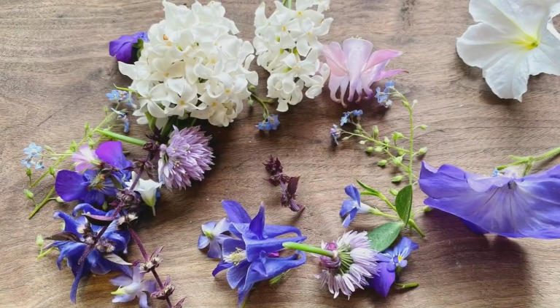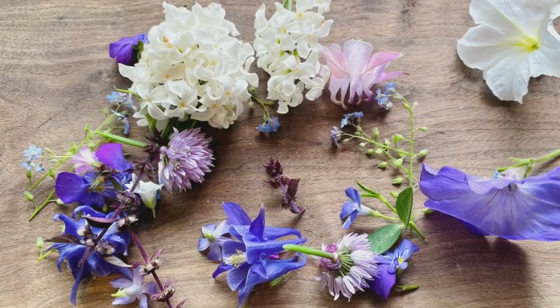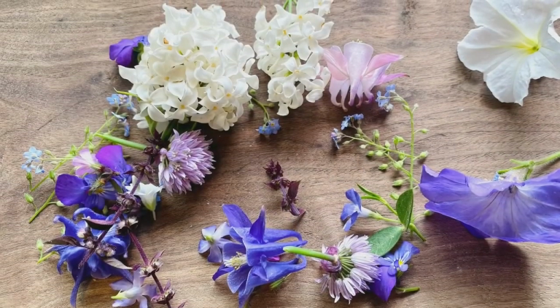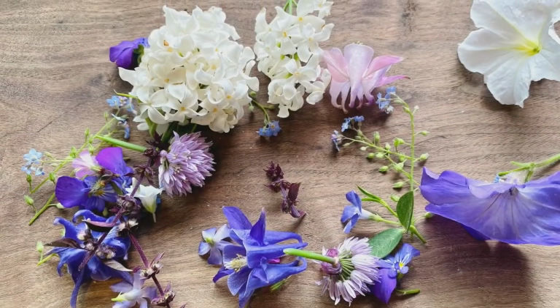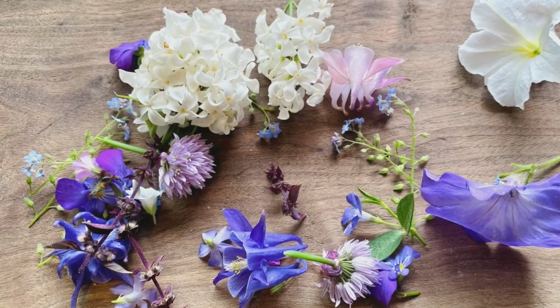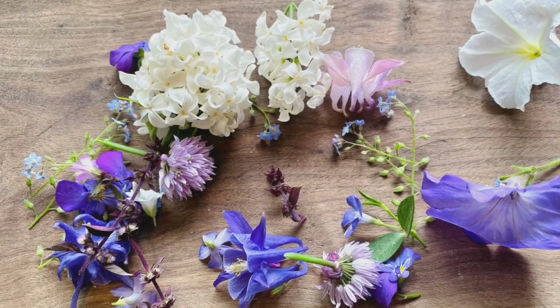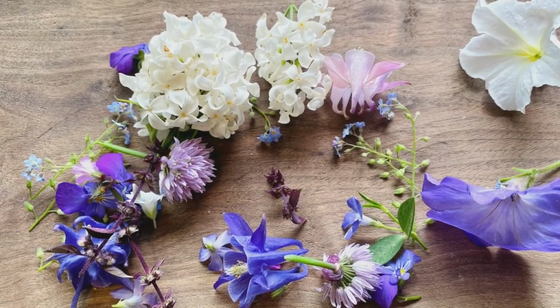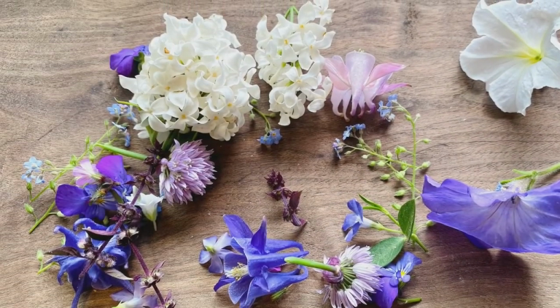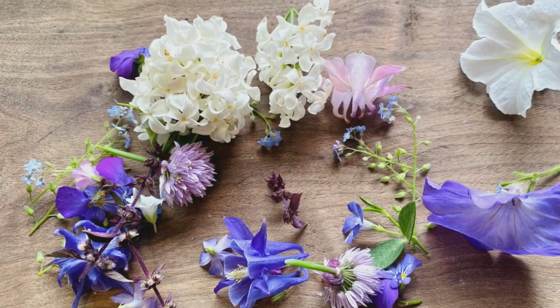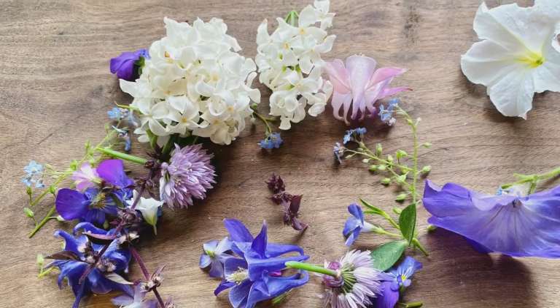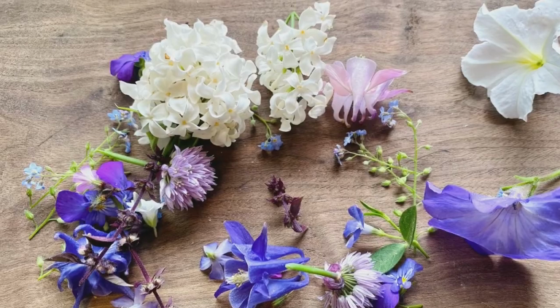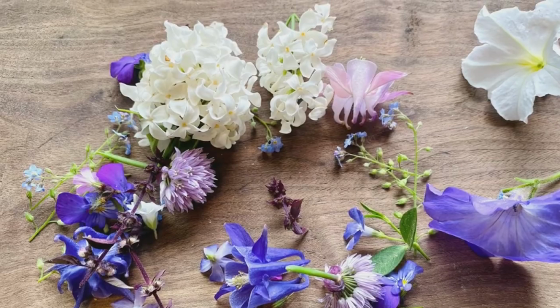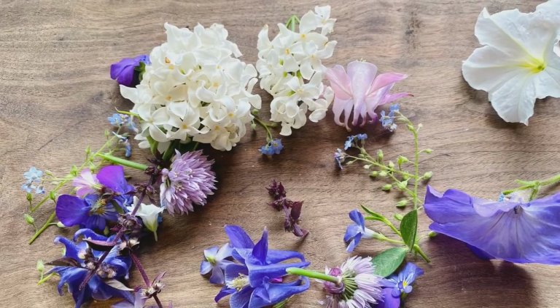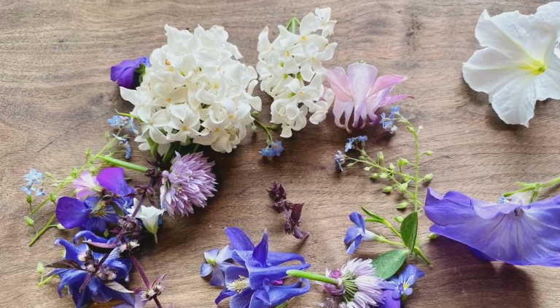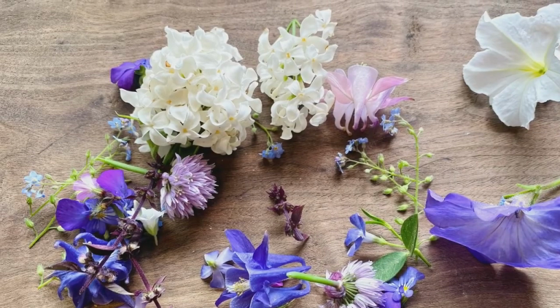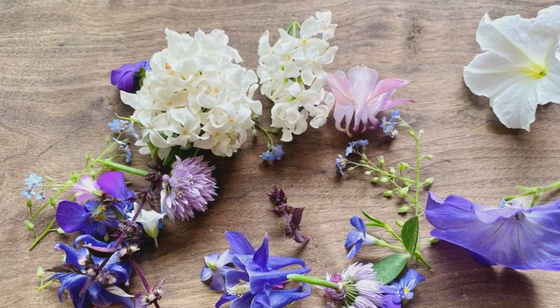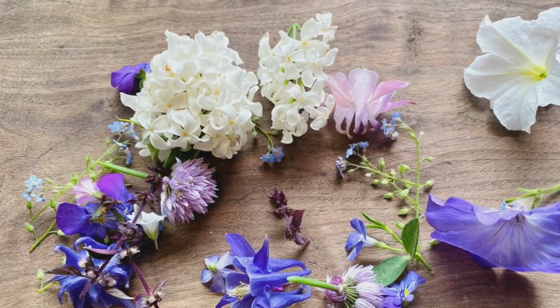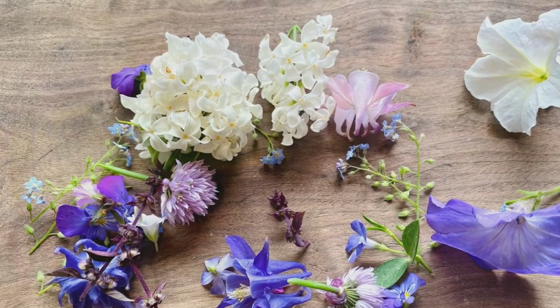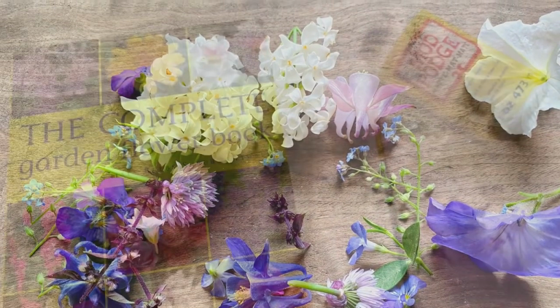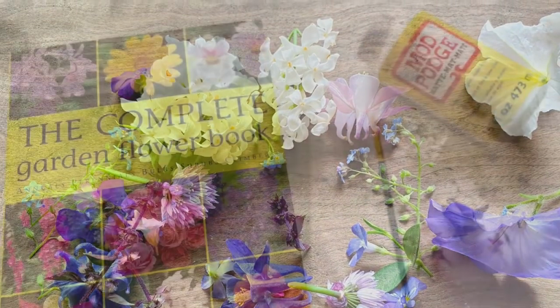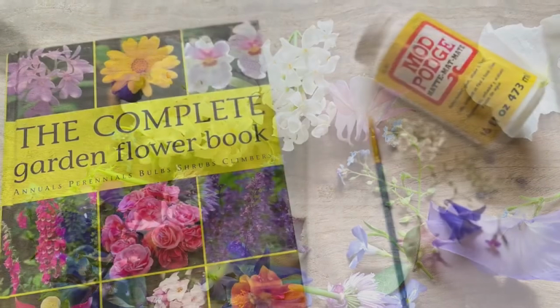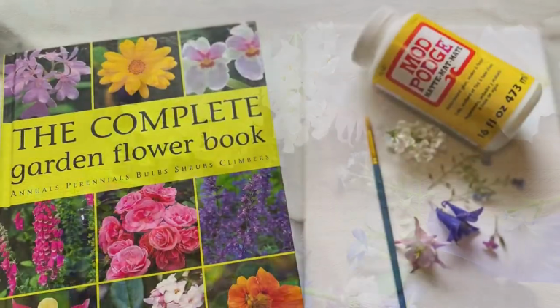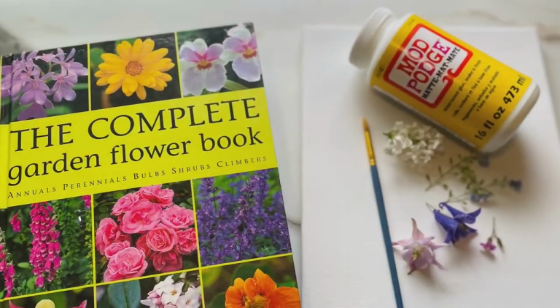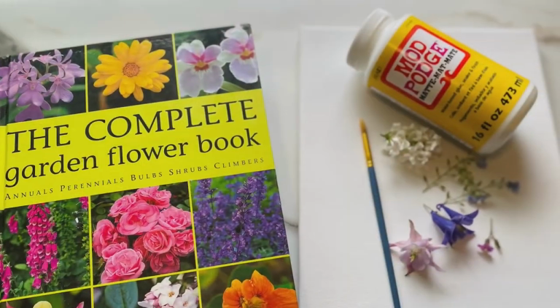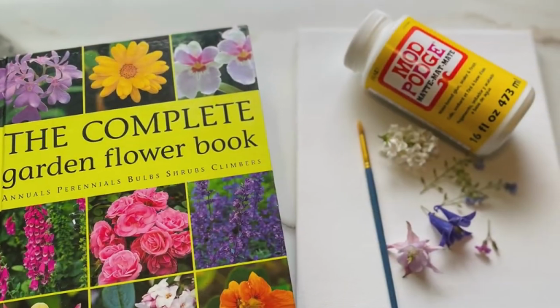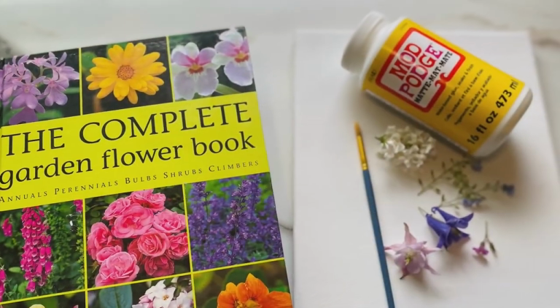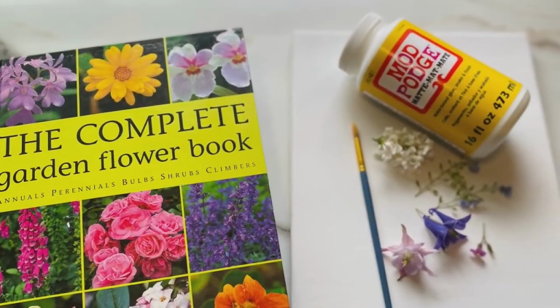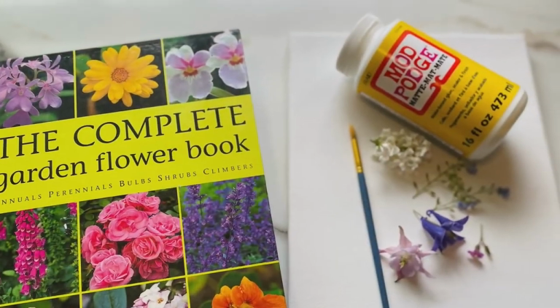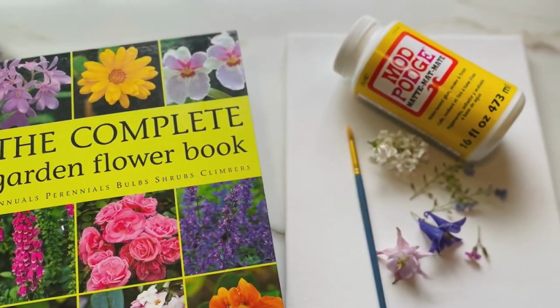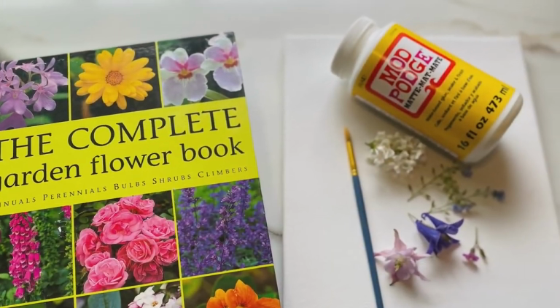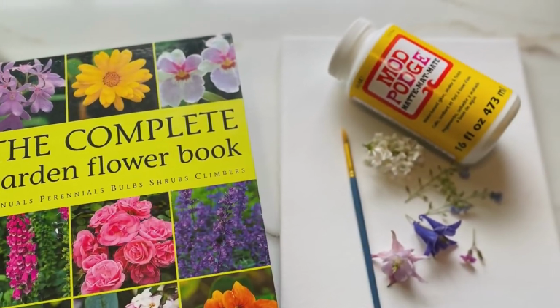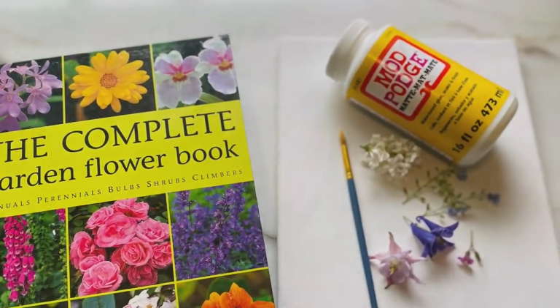I hope you enjoyed pressing flowers and making beautiful canvases. Till next time — Ona!